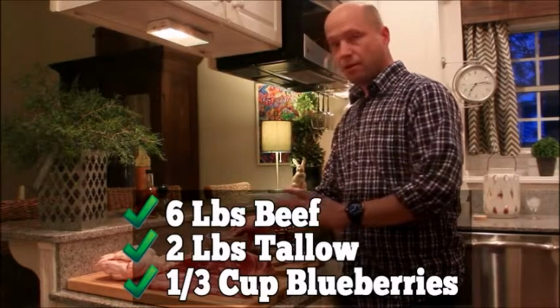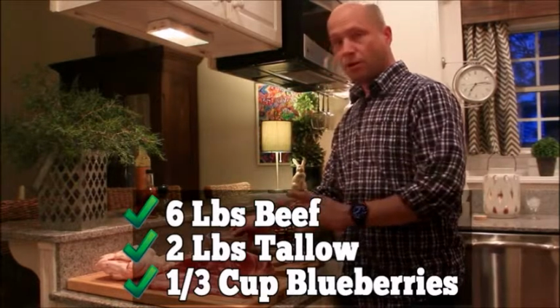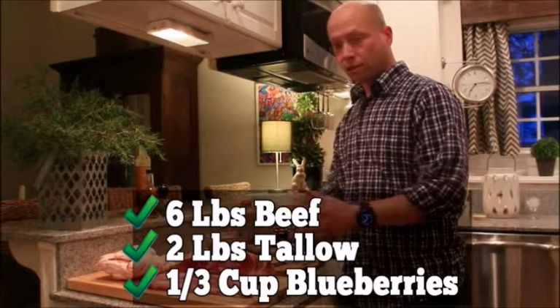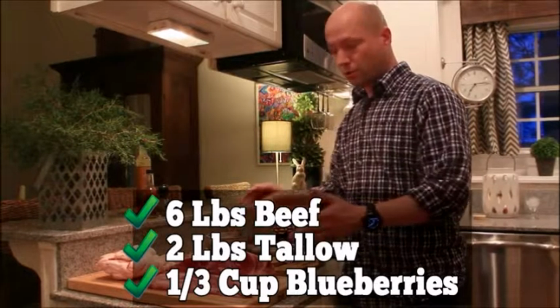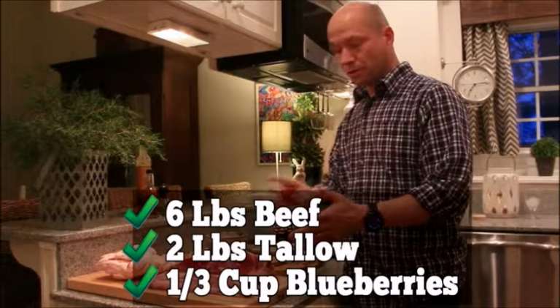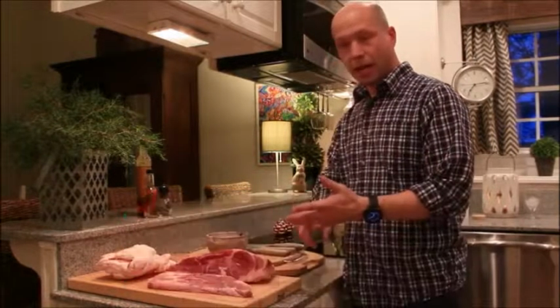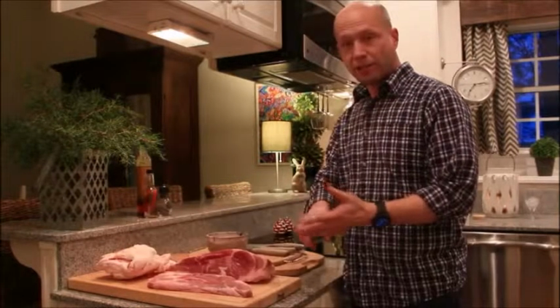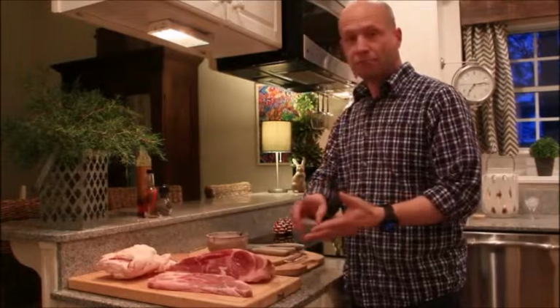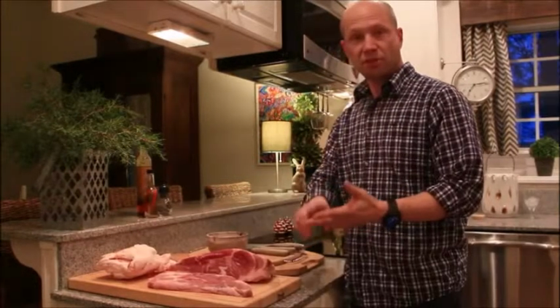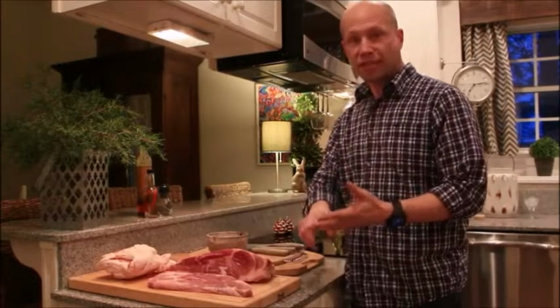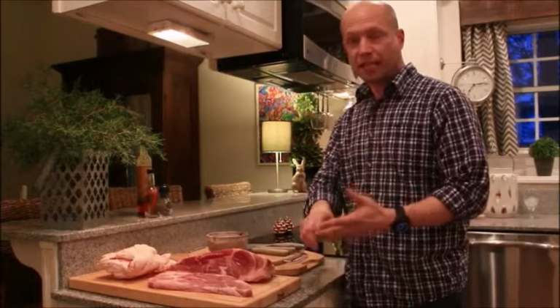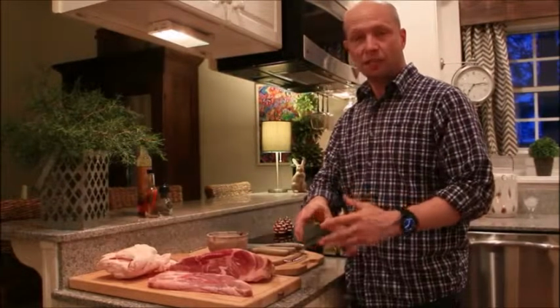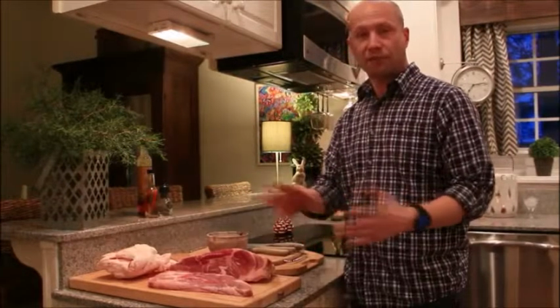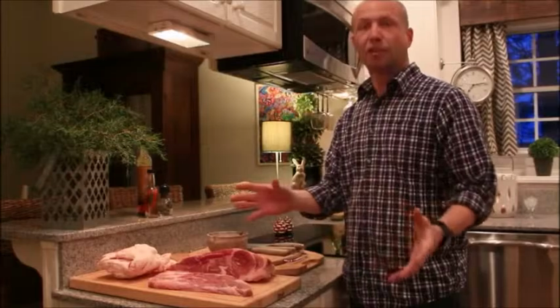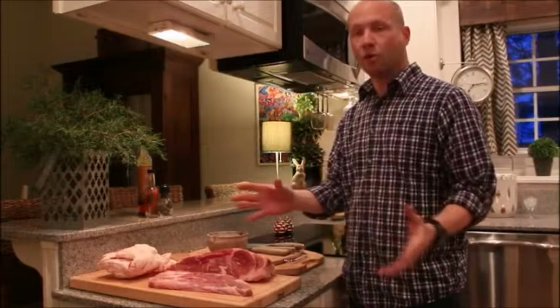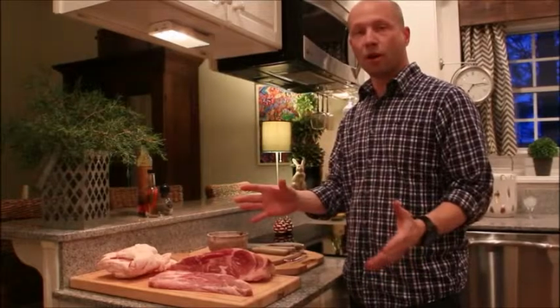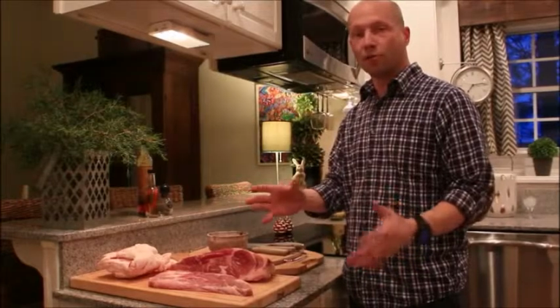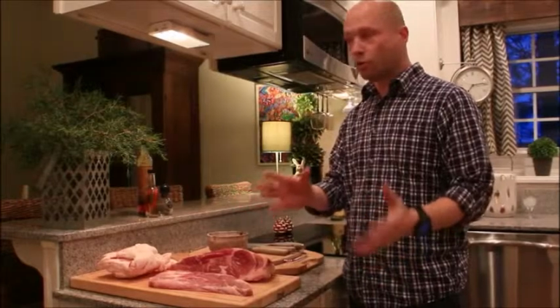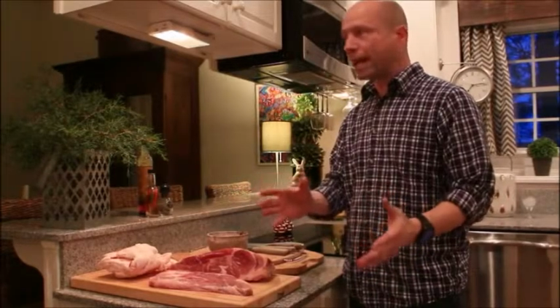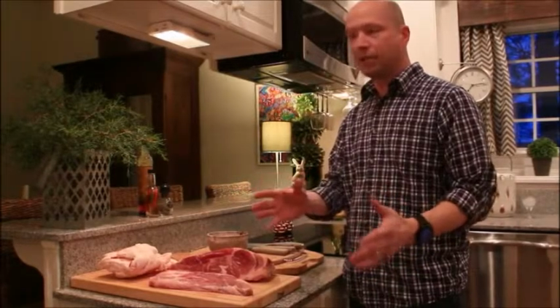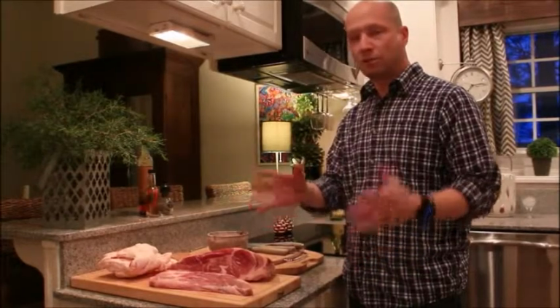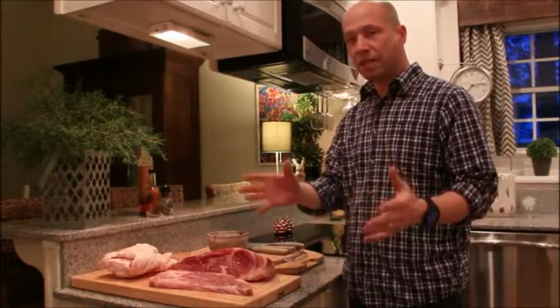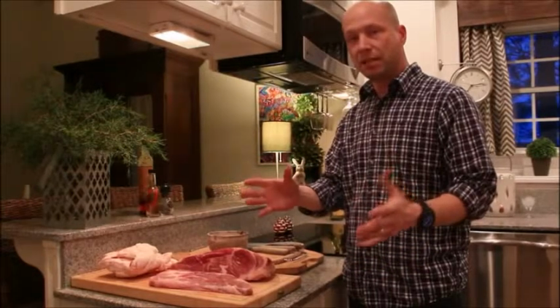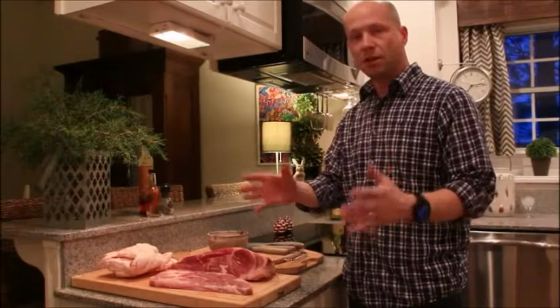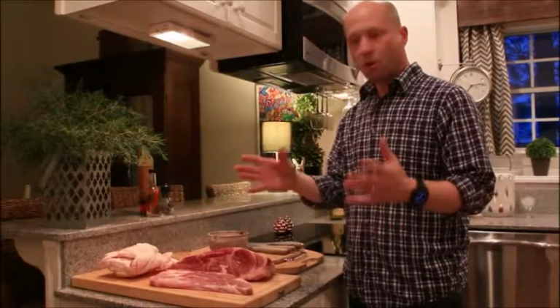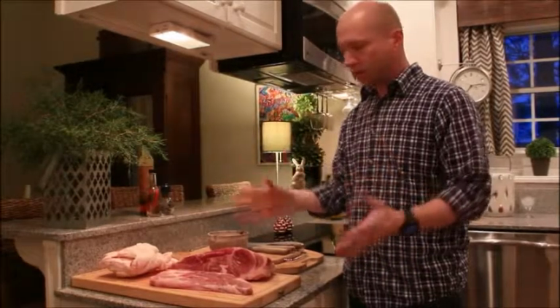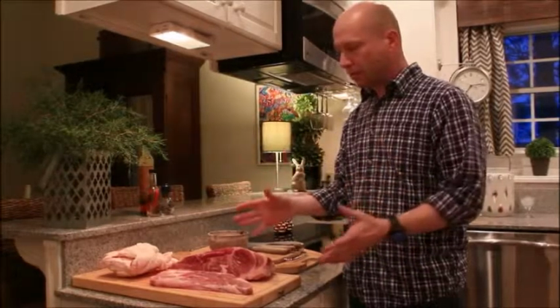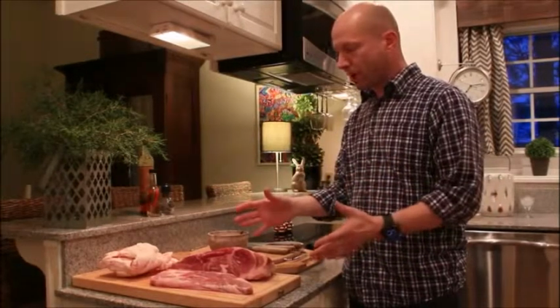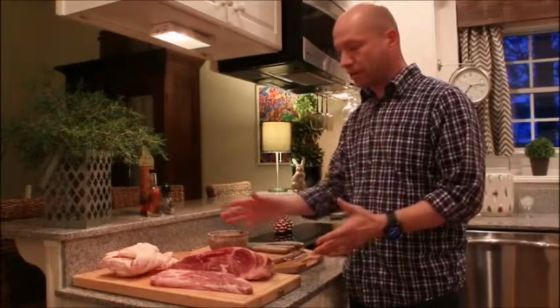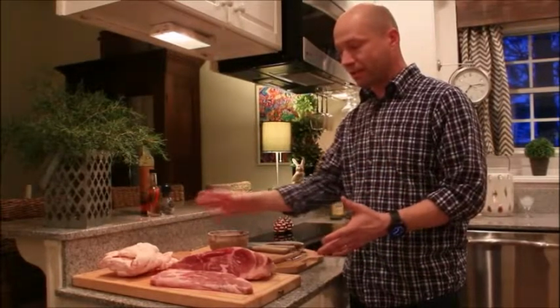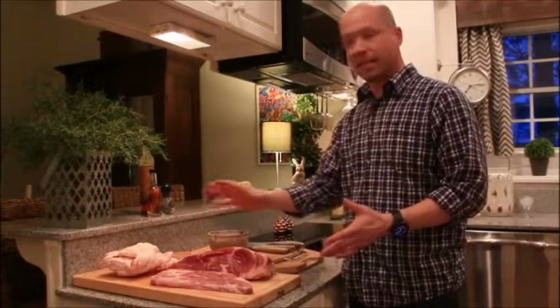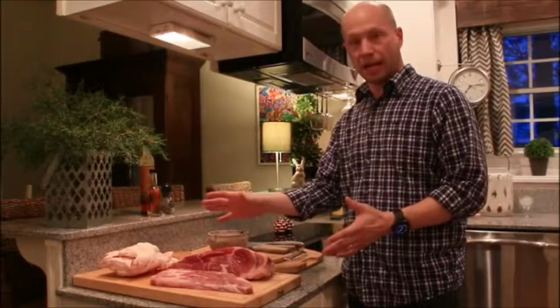Don't include nuts, seeds, vegetable oils, grains, beans, or dairy products of any kind.